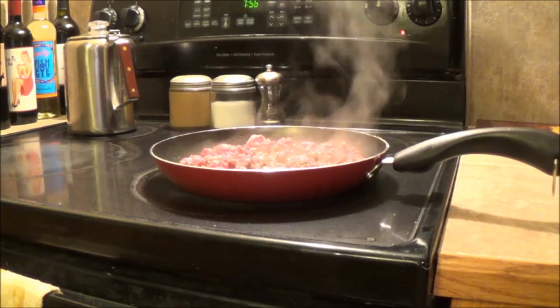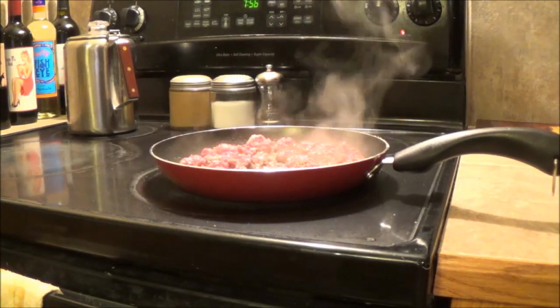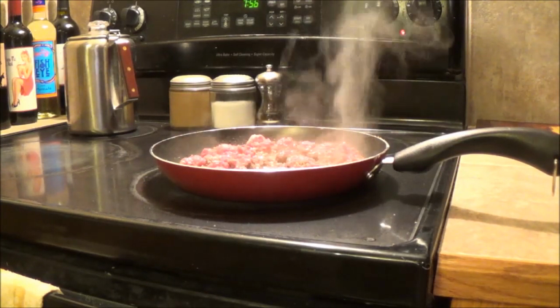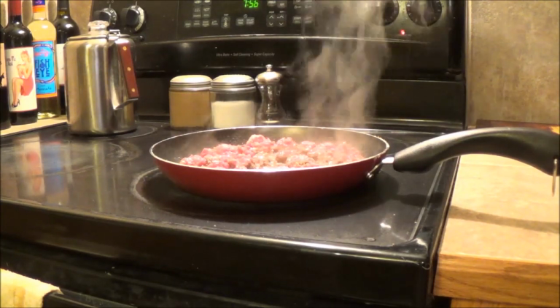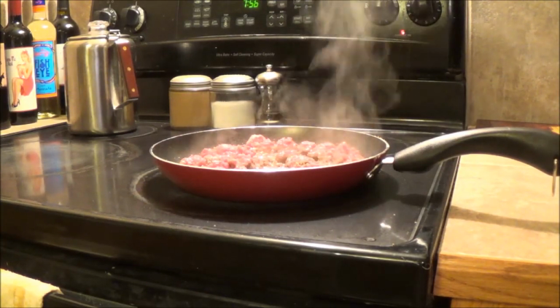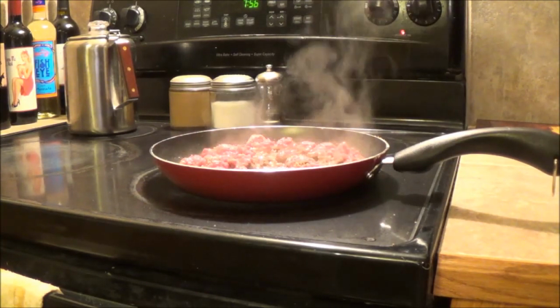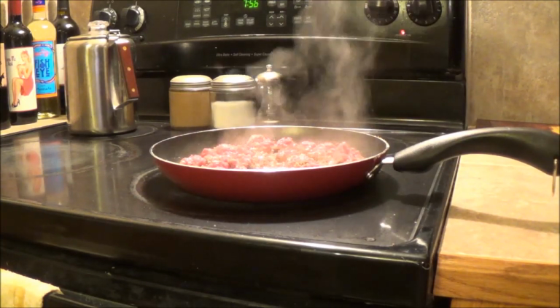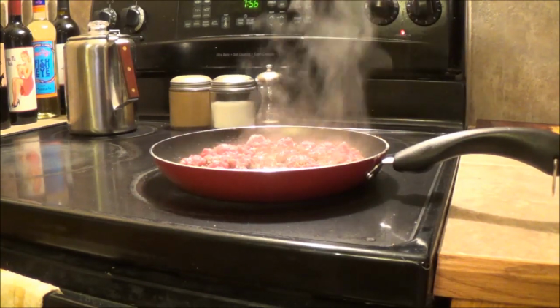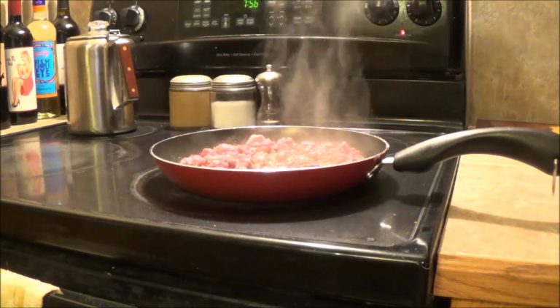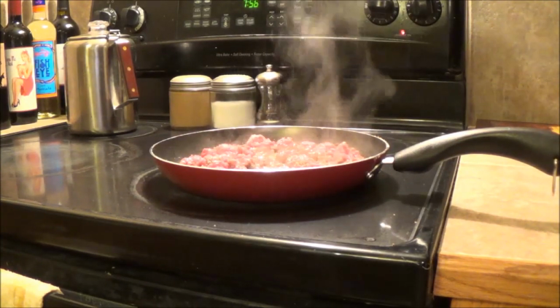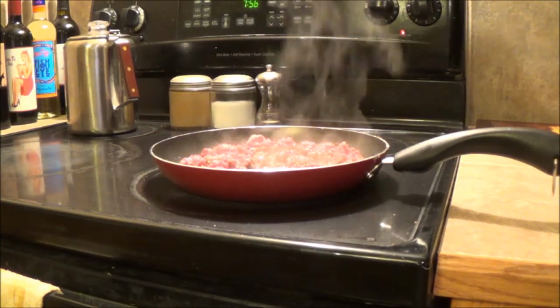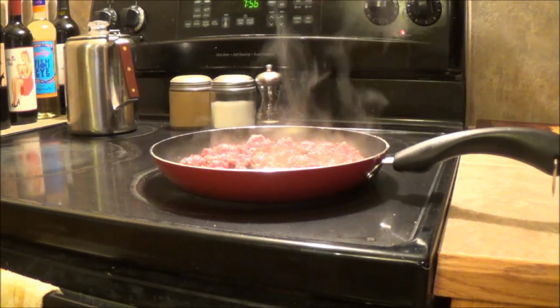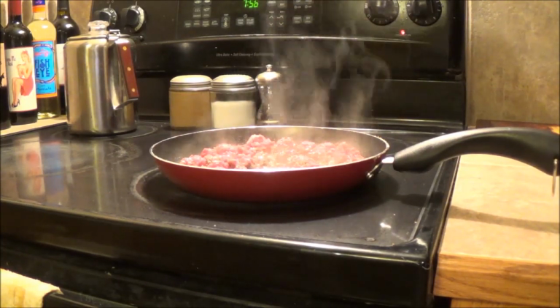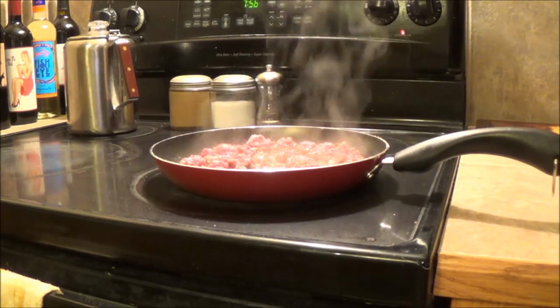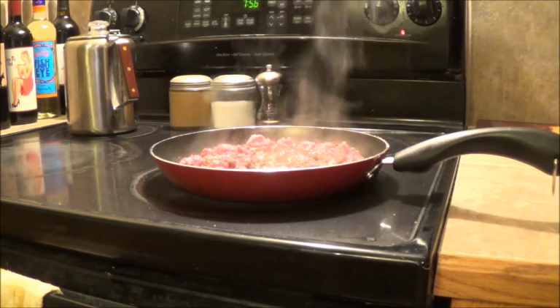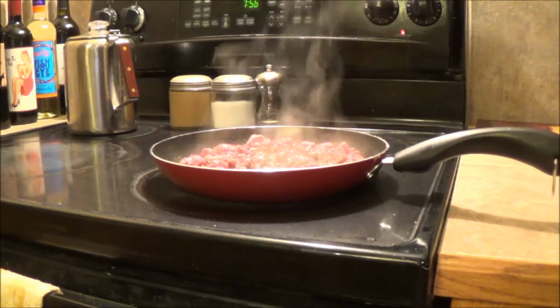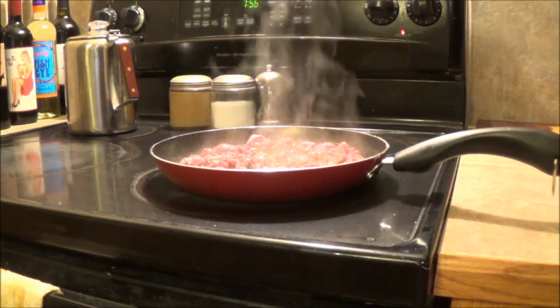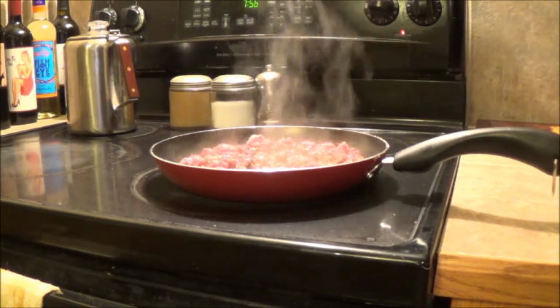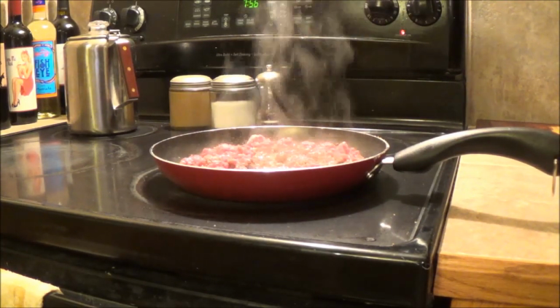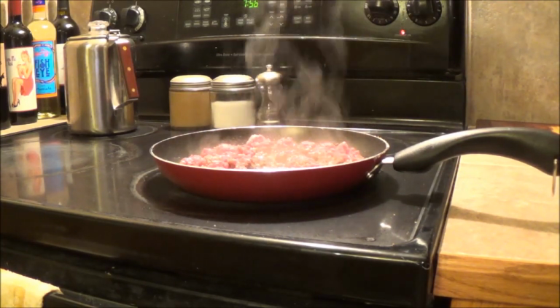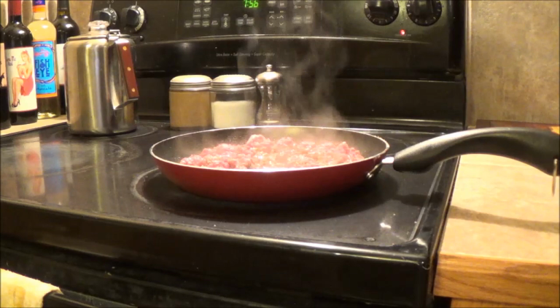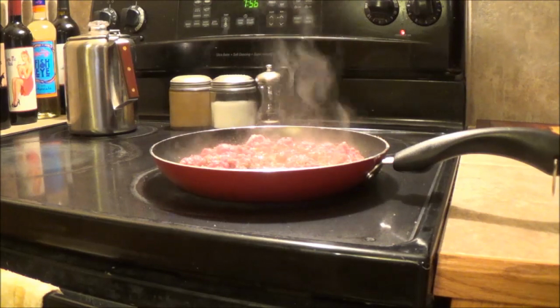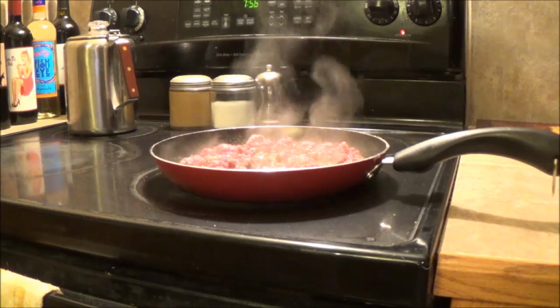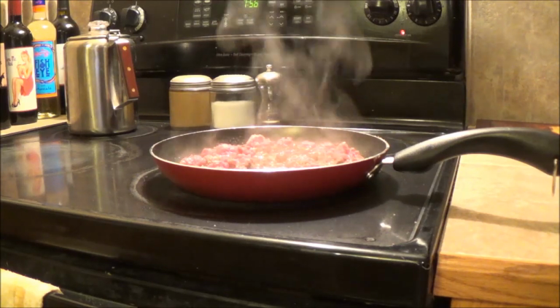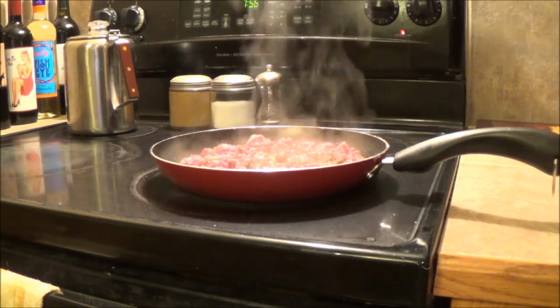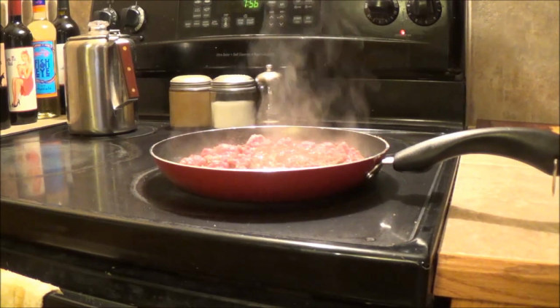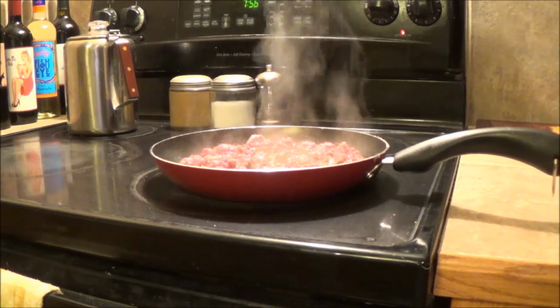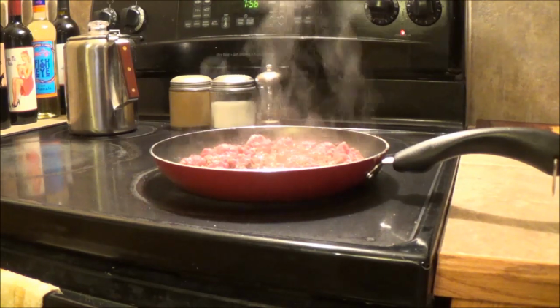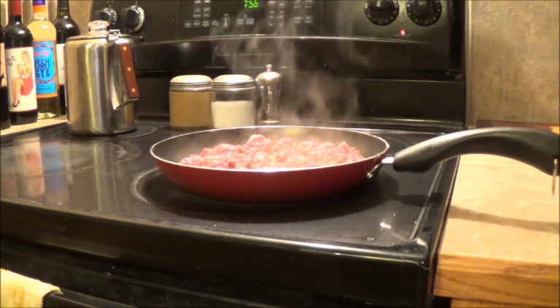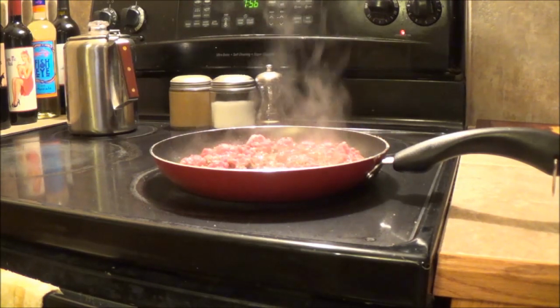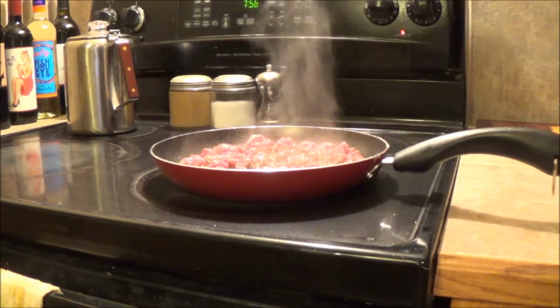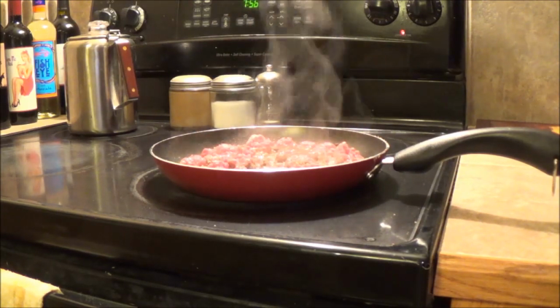Hello everyone and welcome back. The 10th season is coming up real soon here. The snow should be gone up there and I'll be able to drive in.